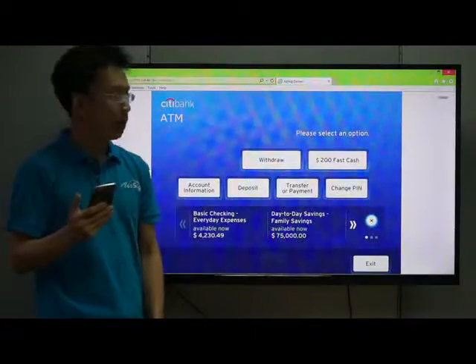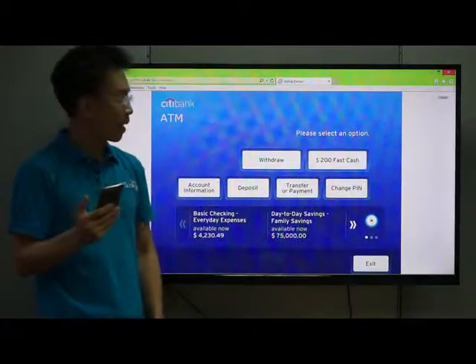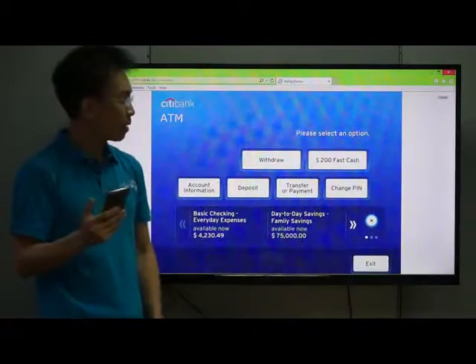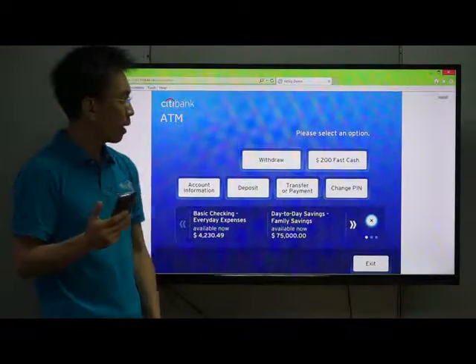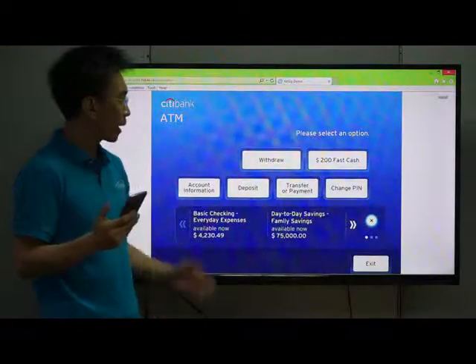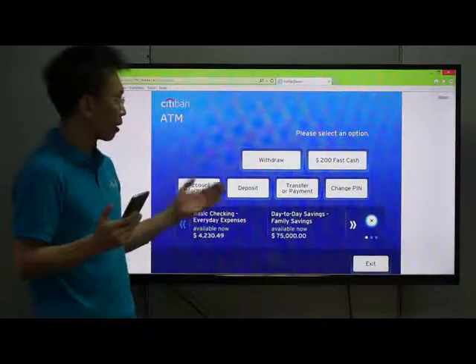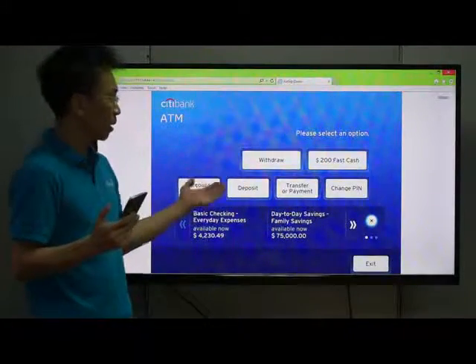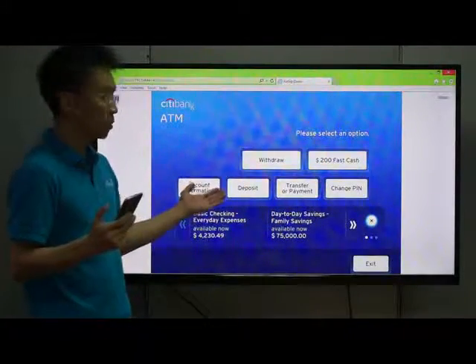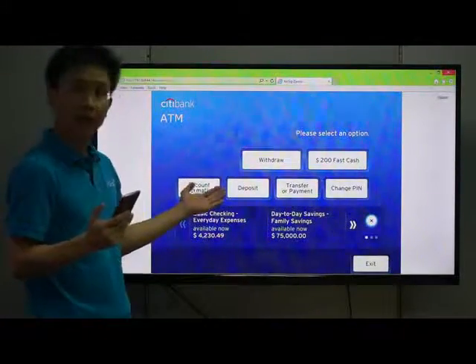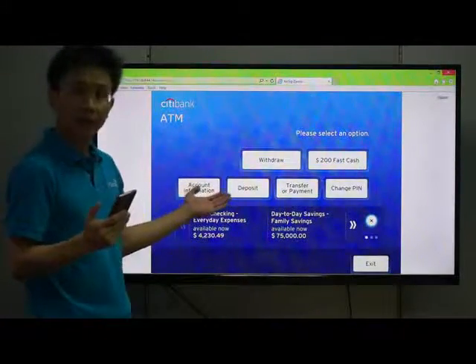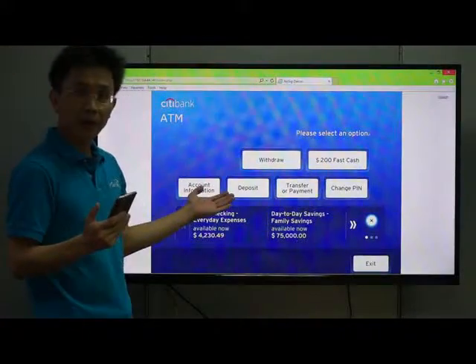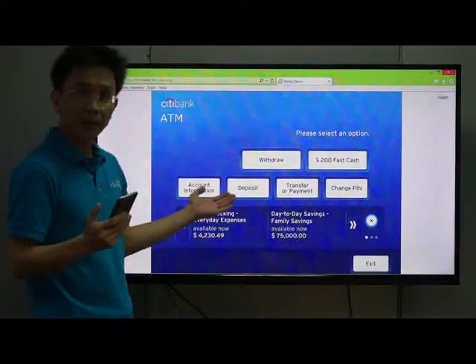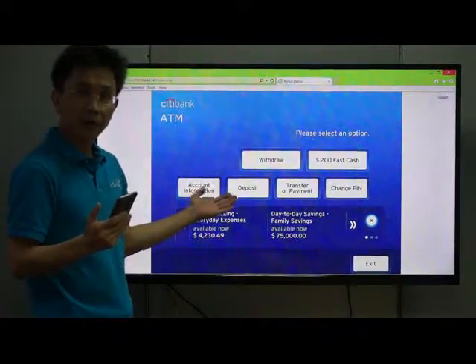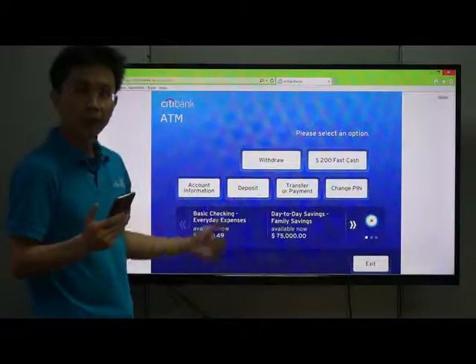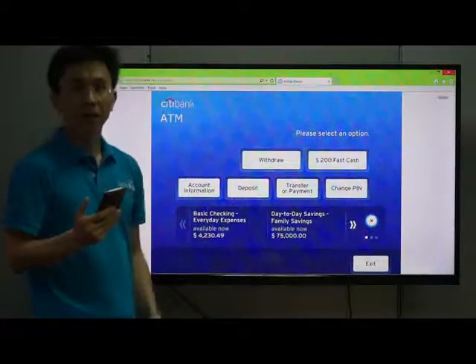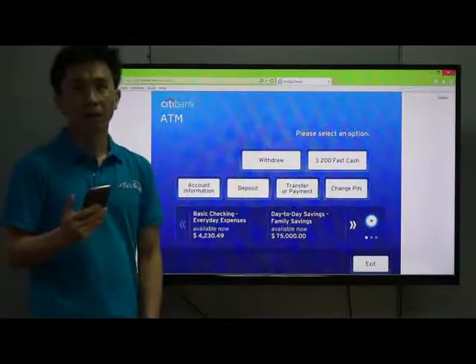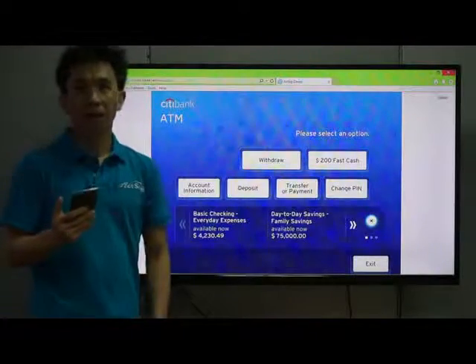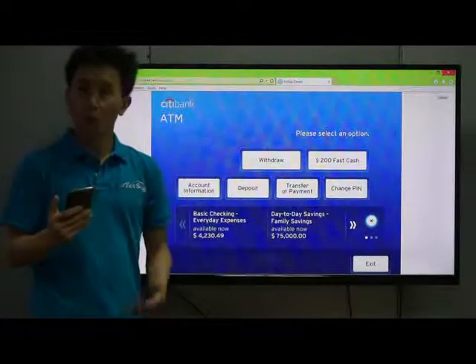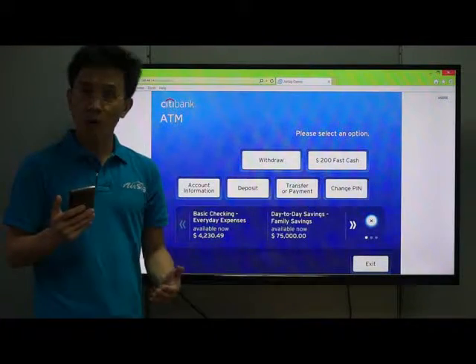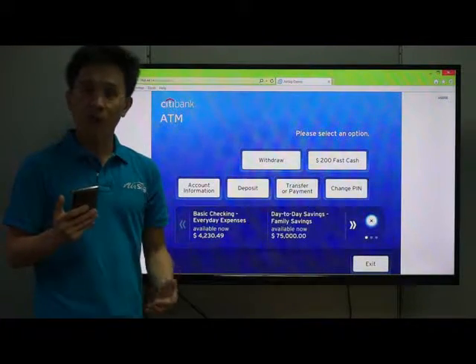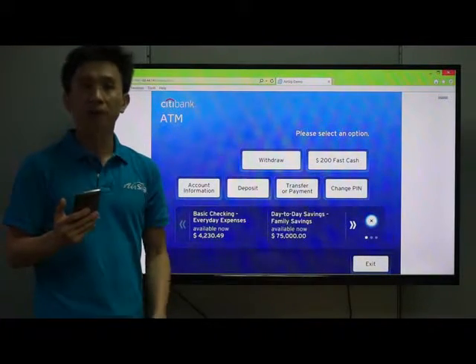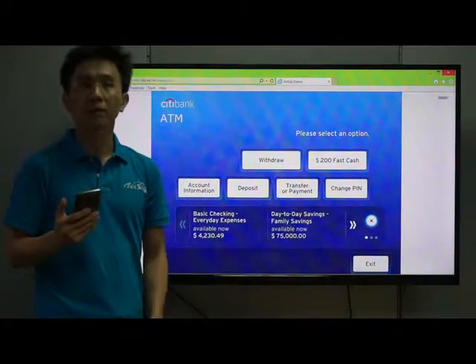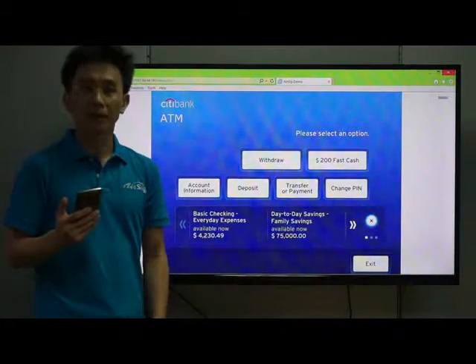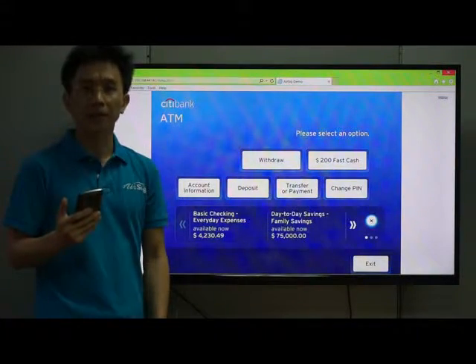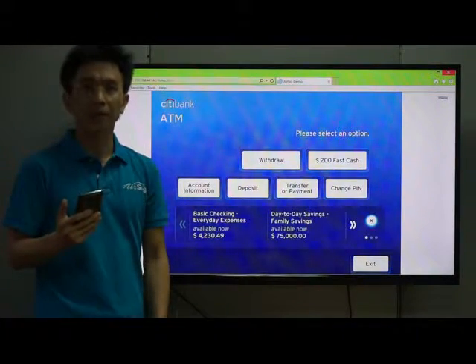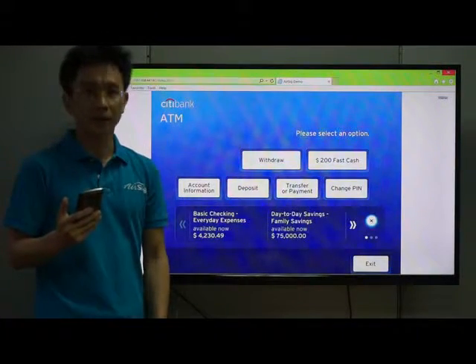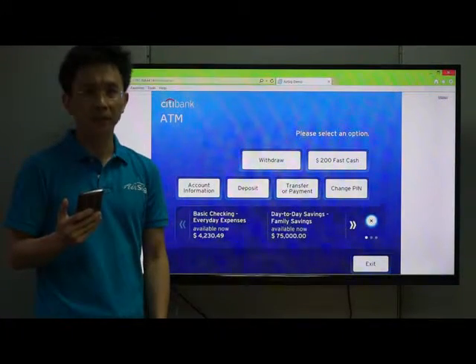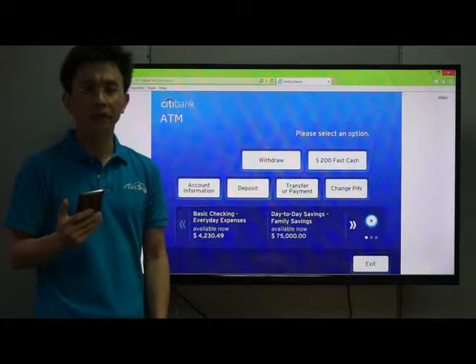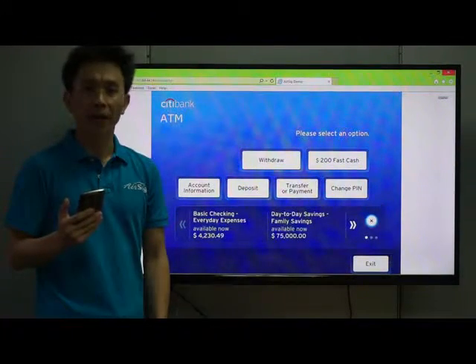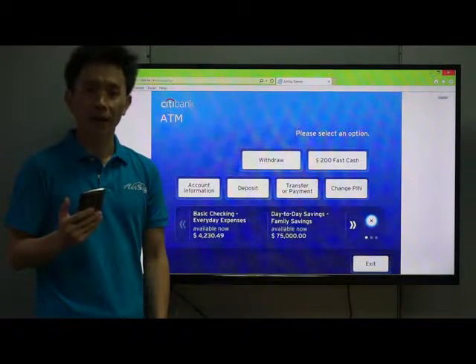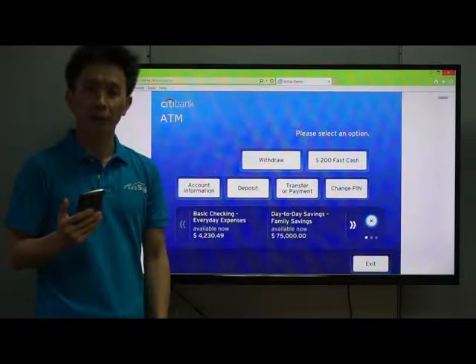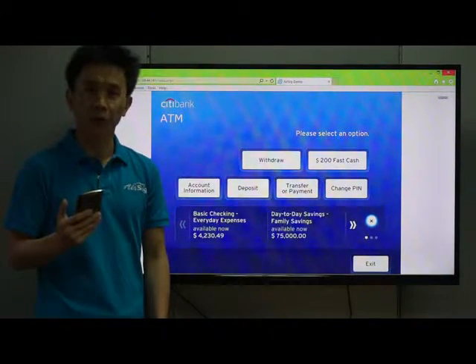Then, I can log in to the ATM. Normal card, yet easy and secure.